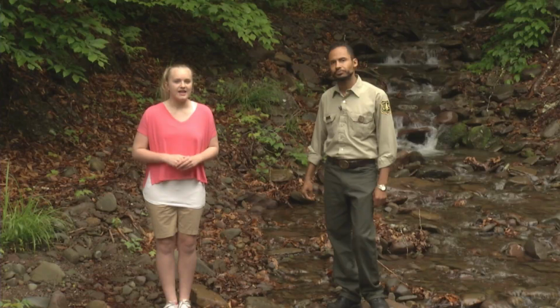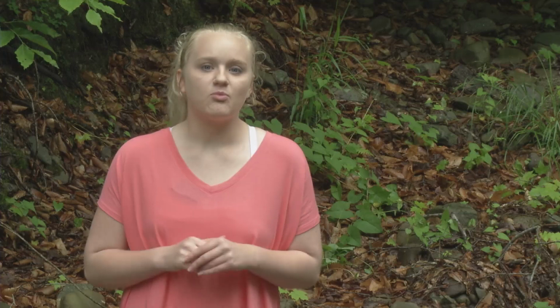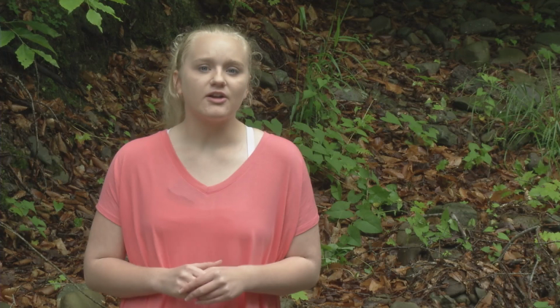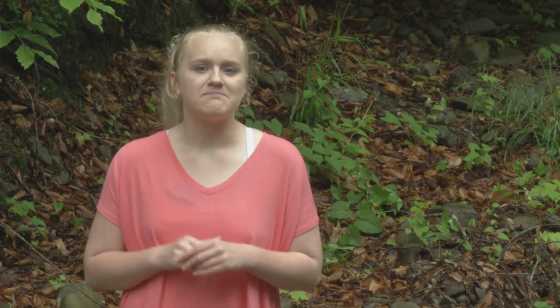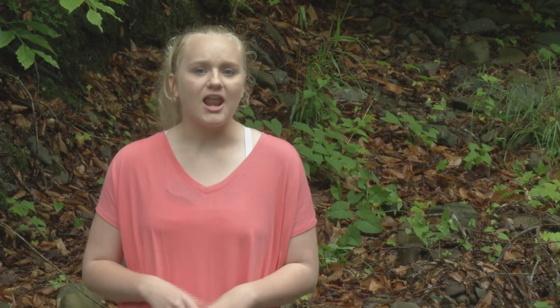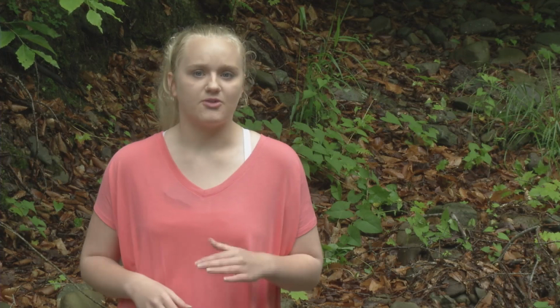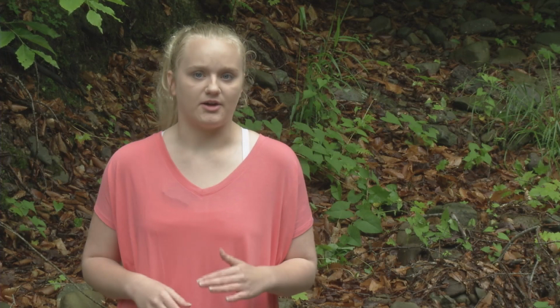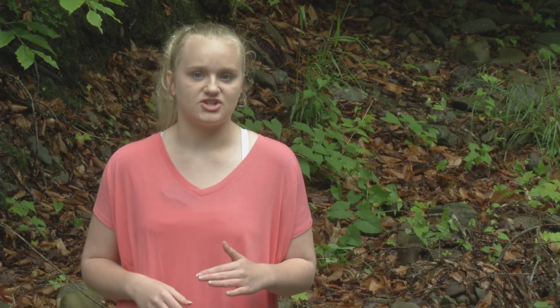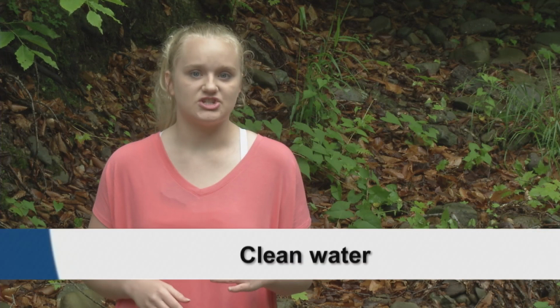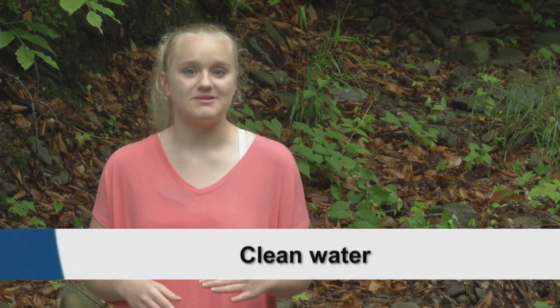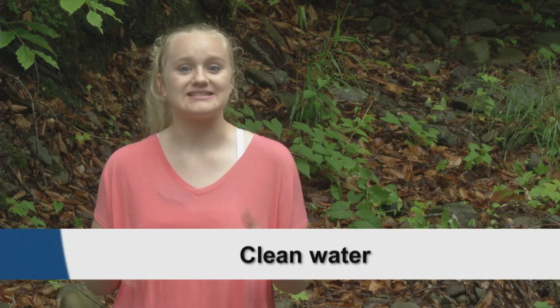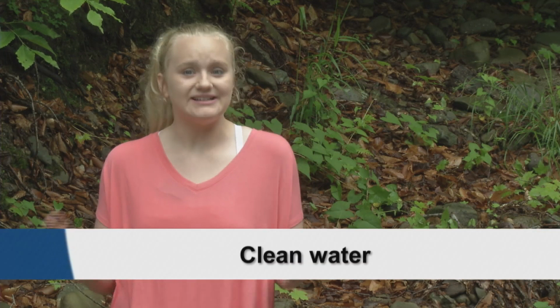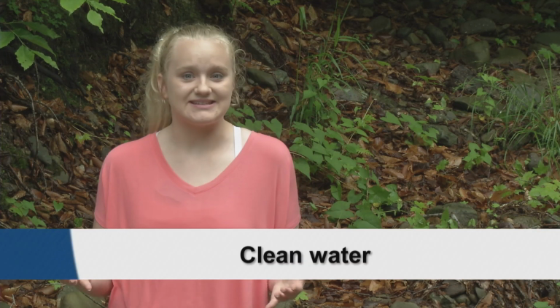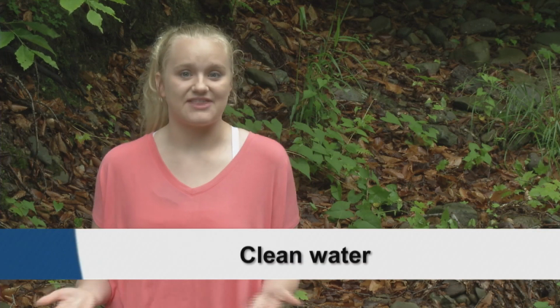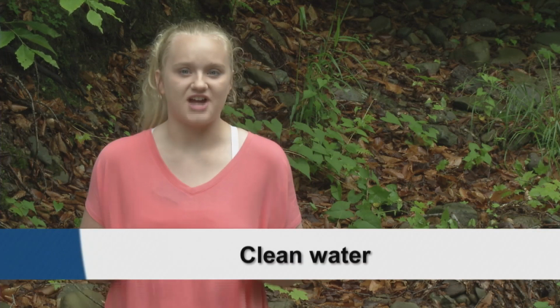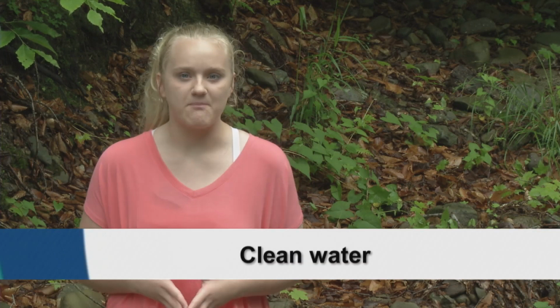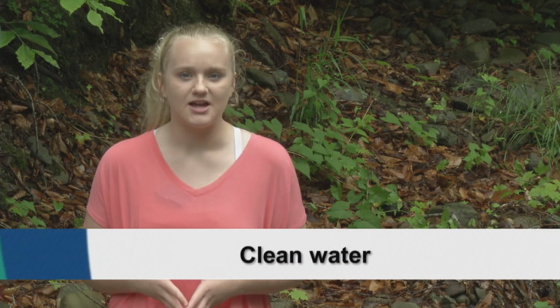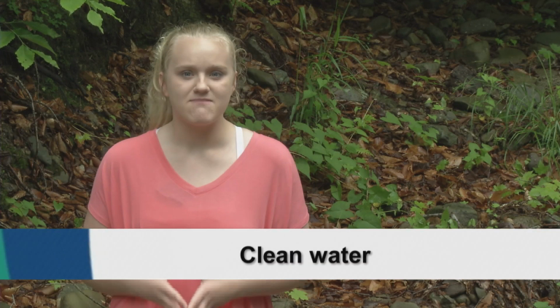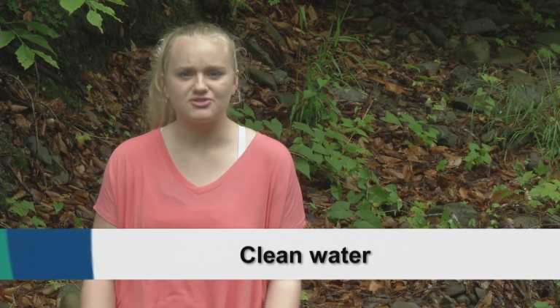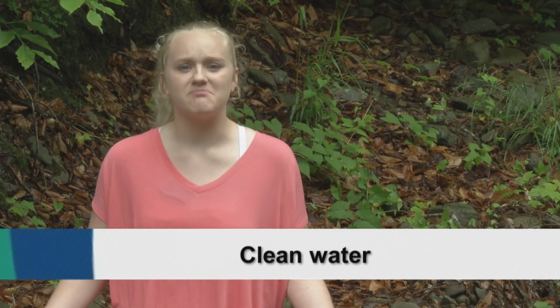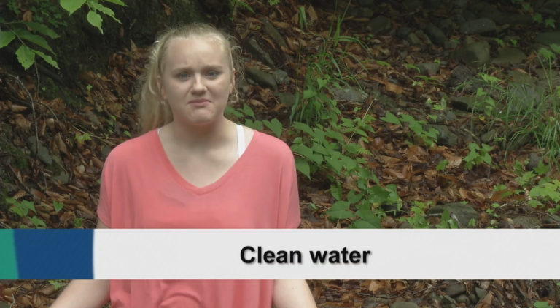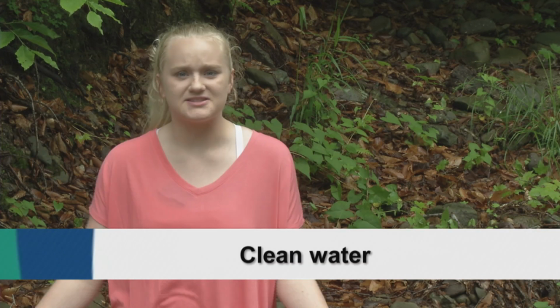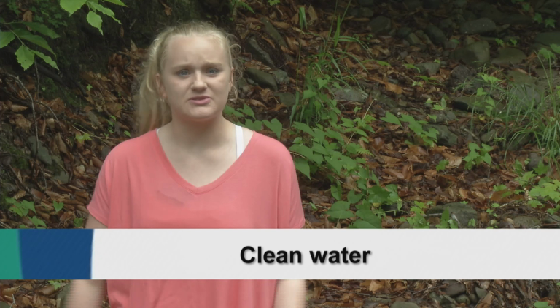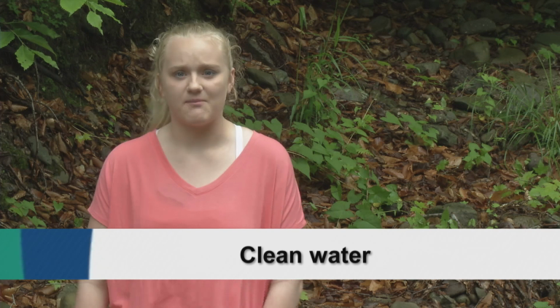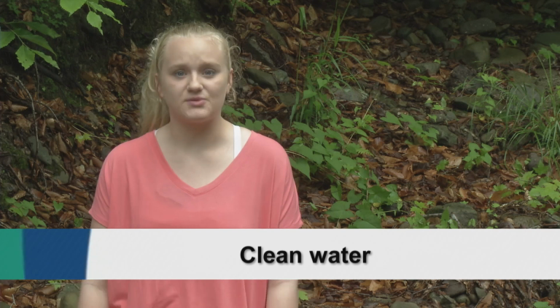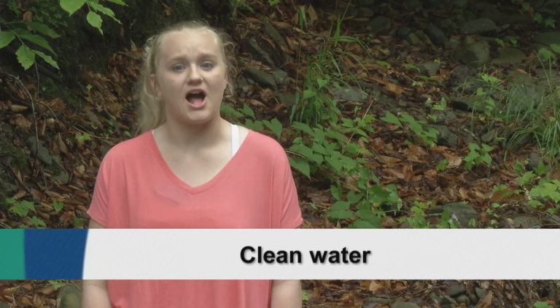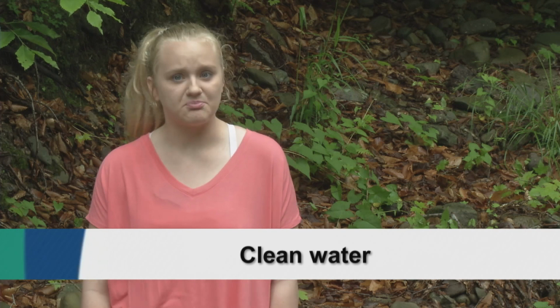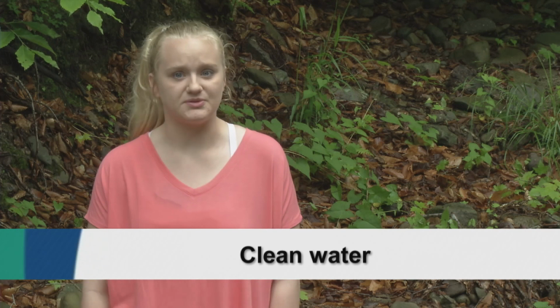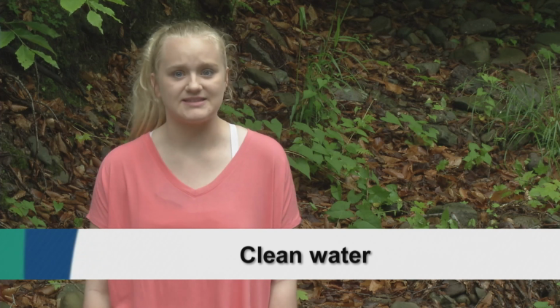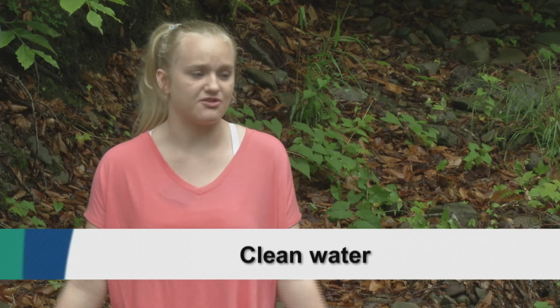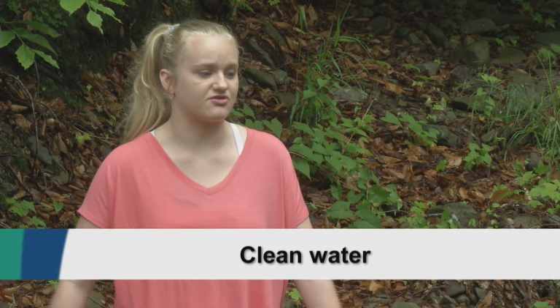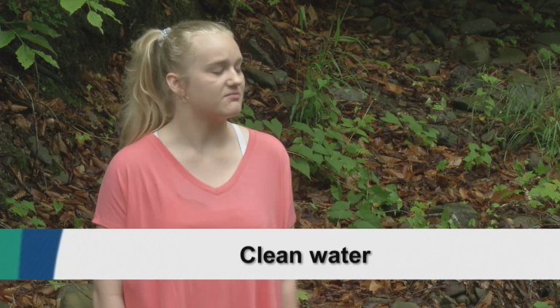The water at the bottom of the watershed should be as clean as it is at the top. People should minimize the use of chemicals and other pollutants that enter the stream.